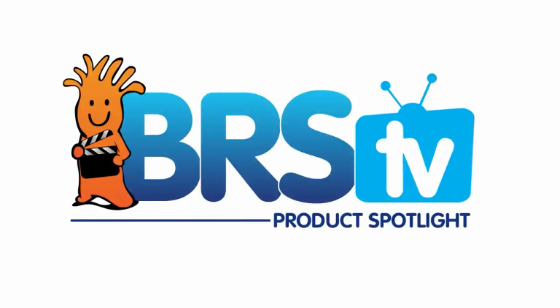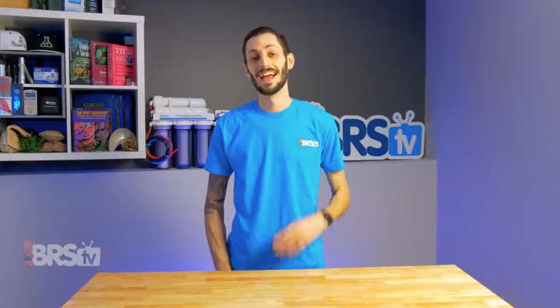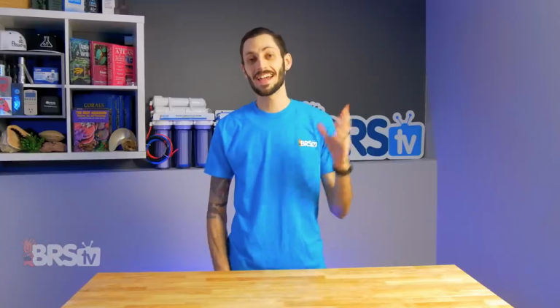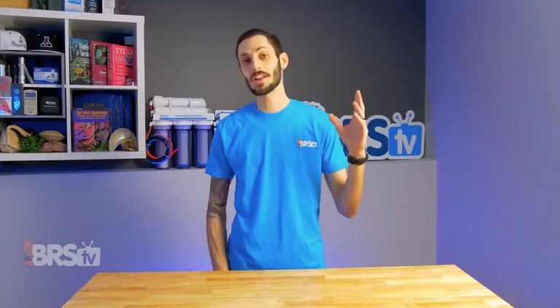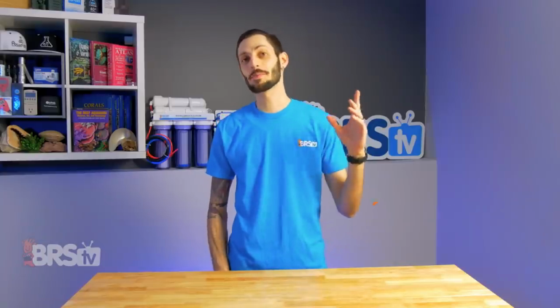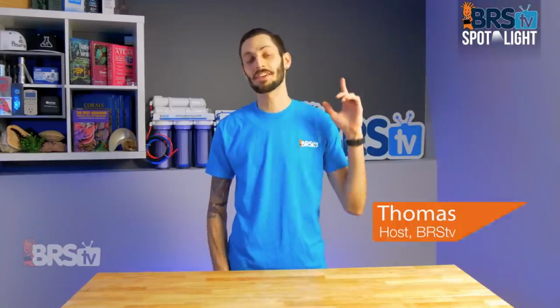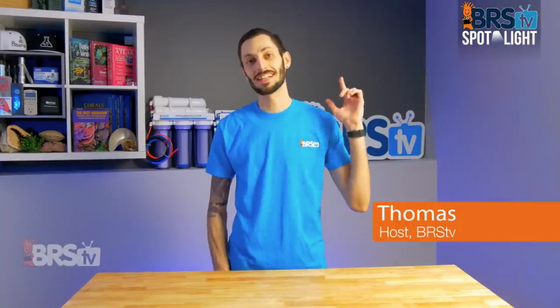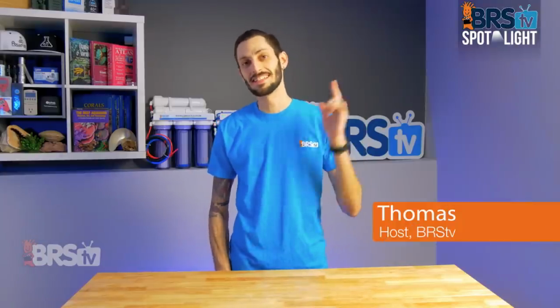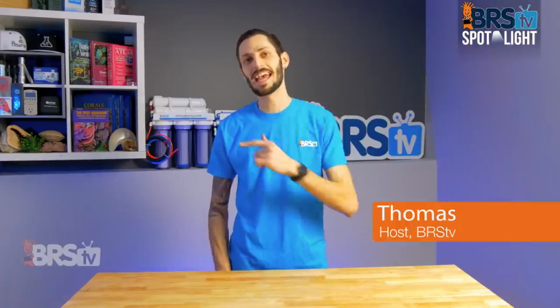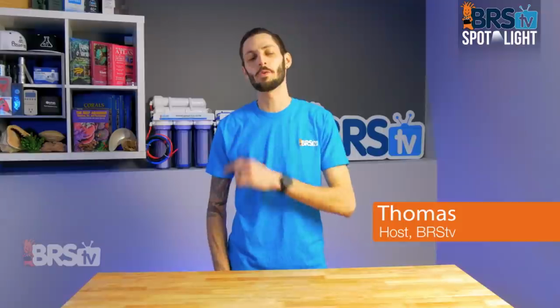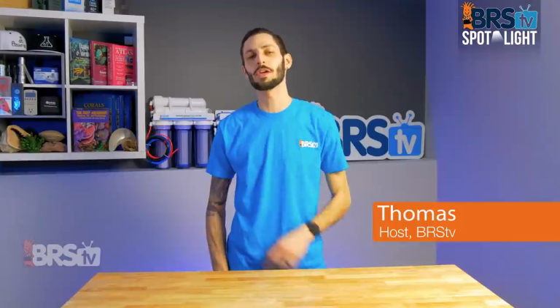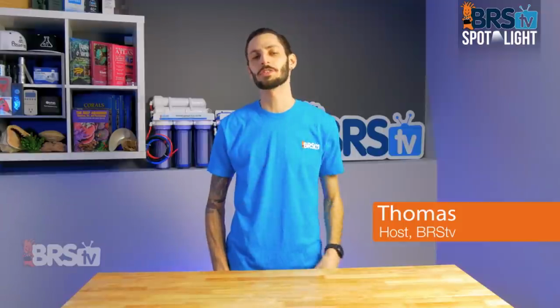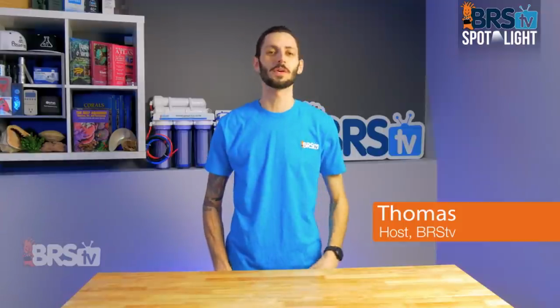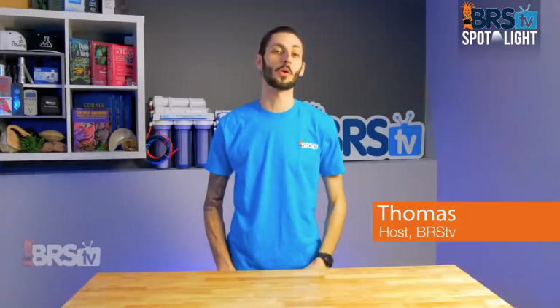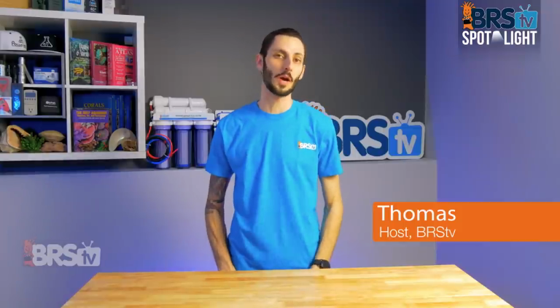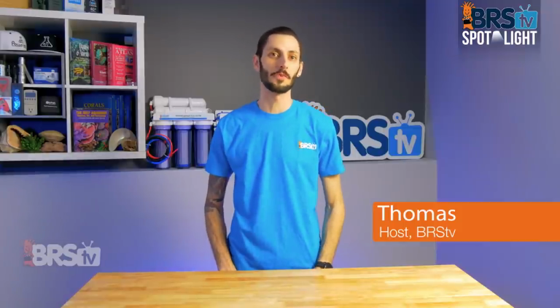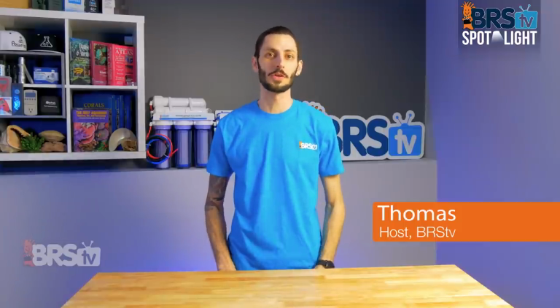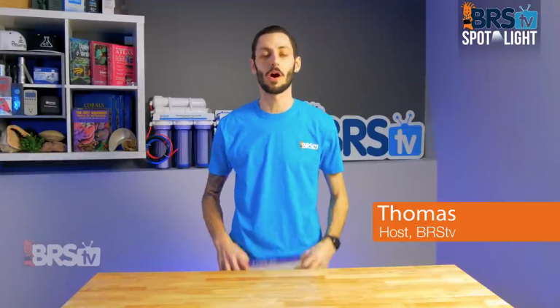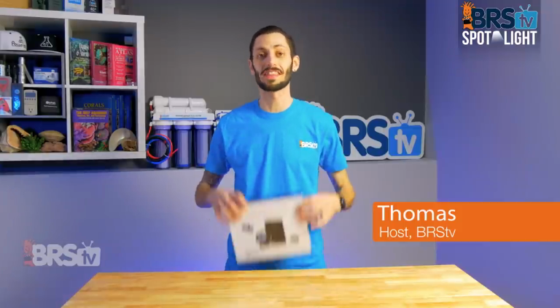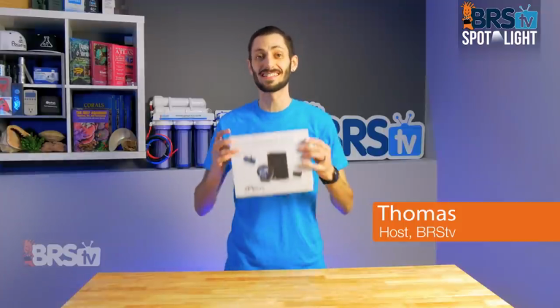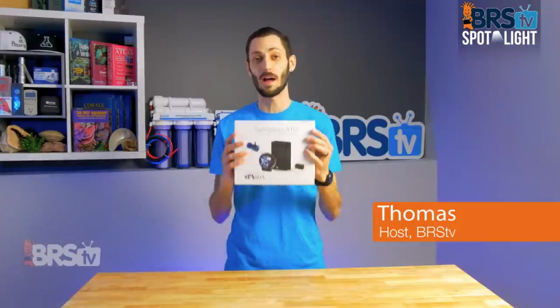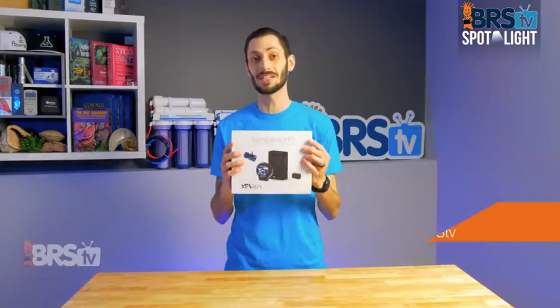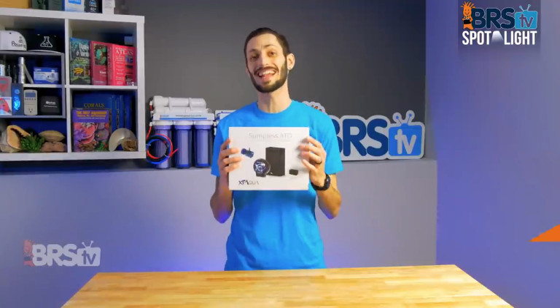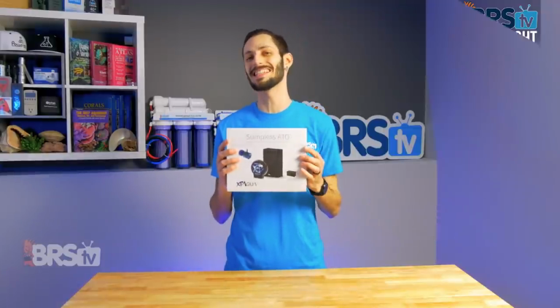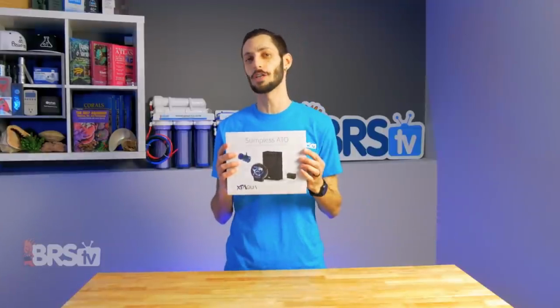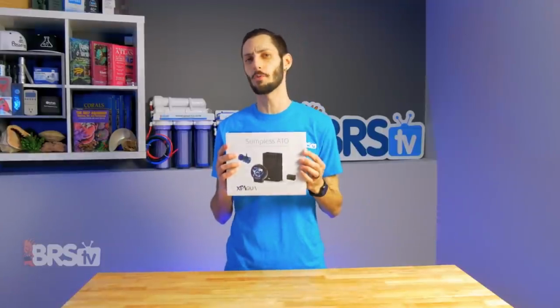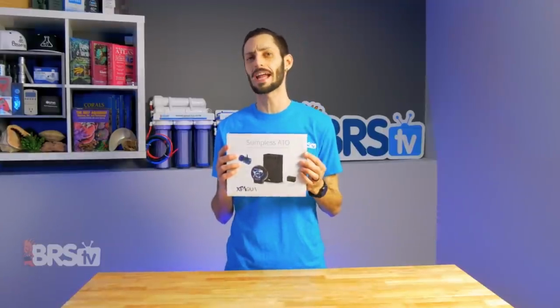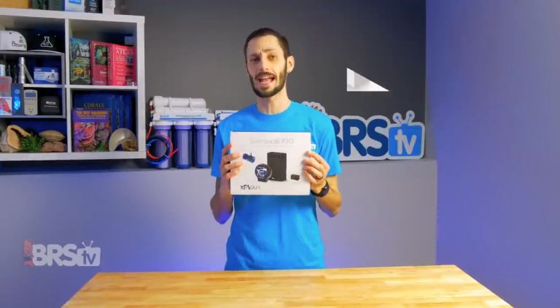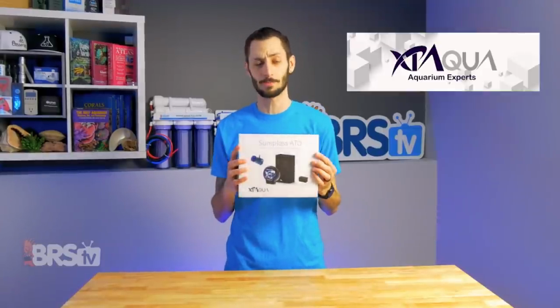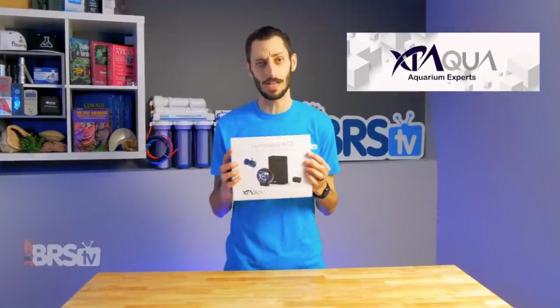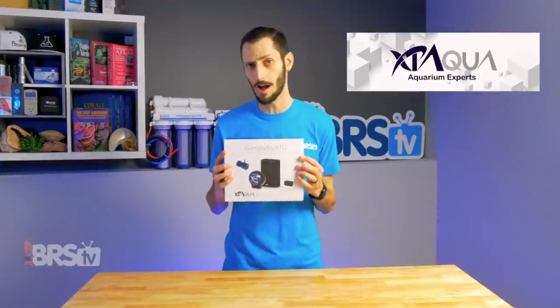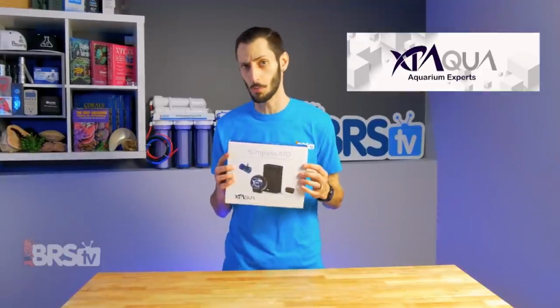Hey, it's Thomas here, and today we are doing a quick review on the Subbliss ATO by XP Aqua.